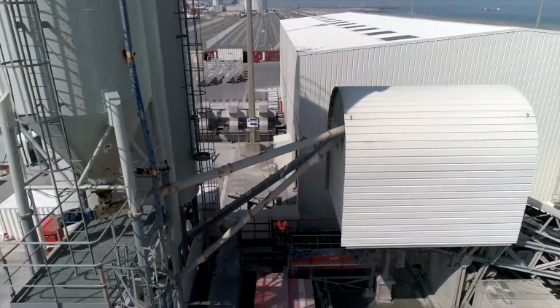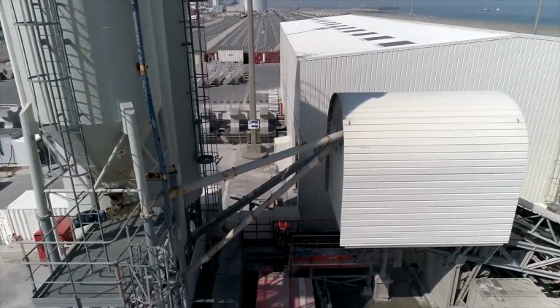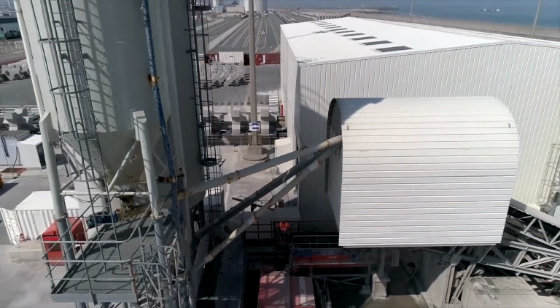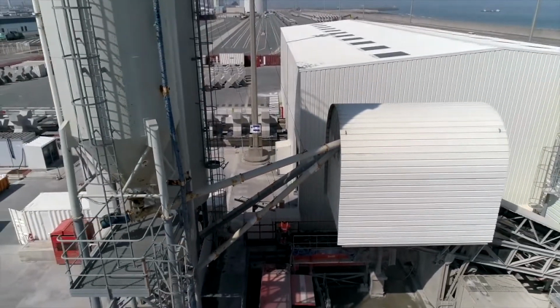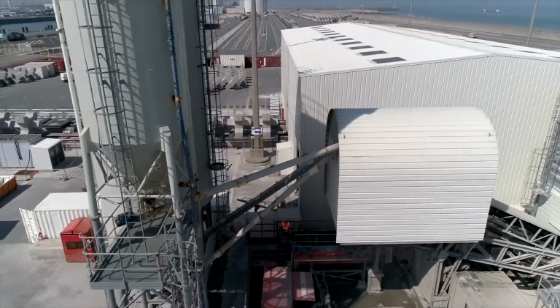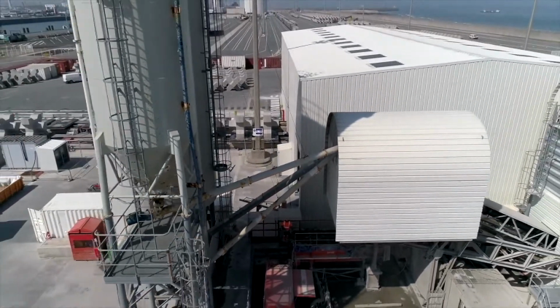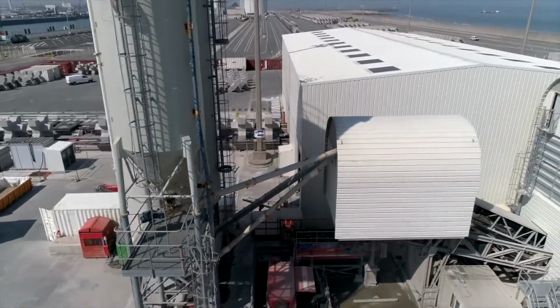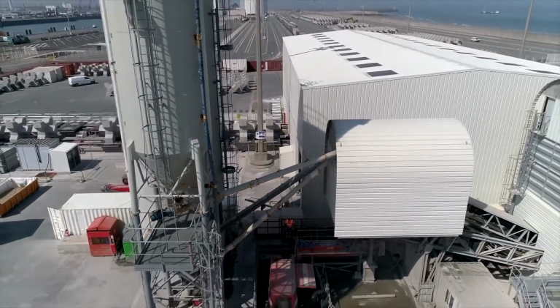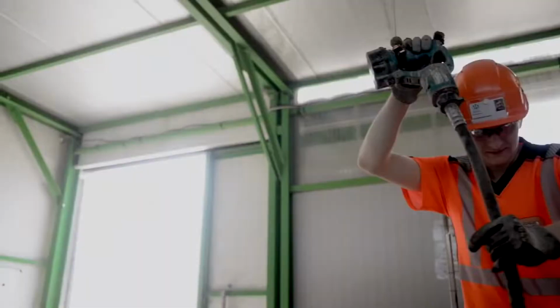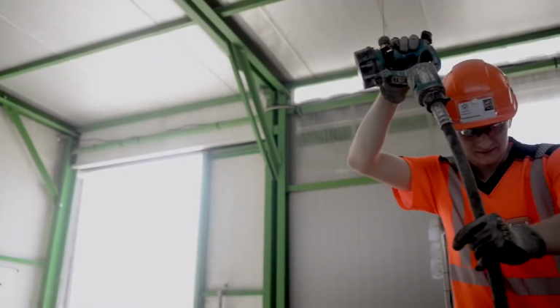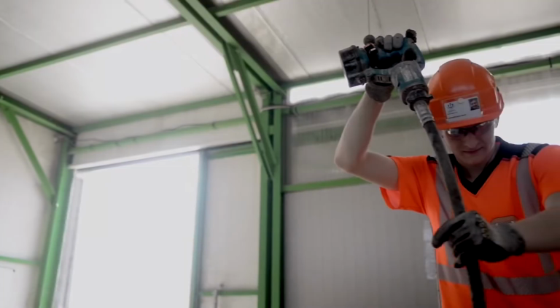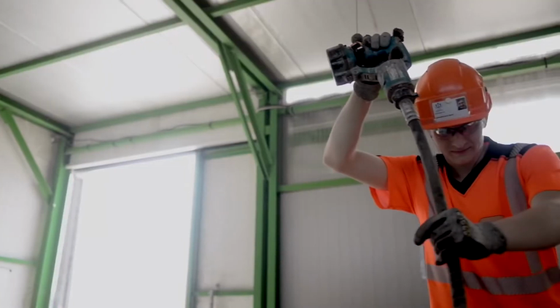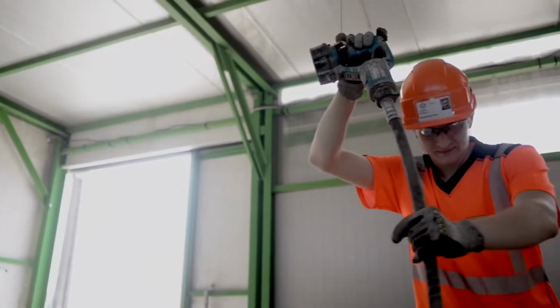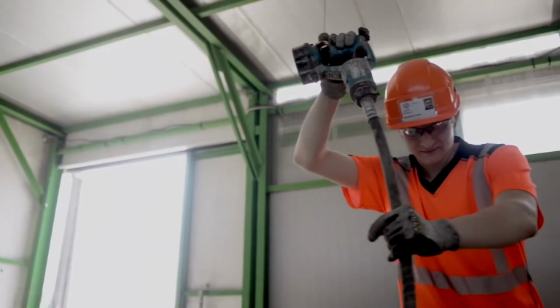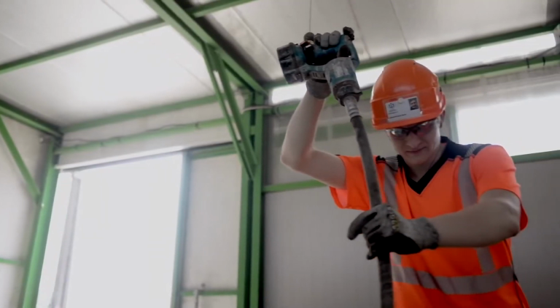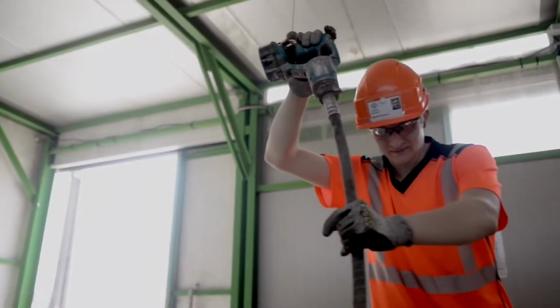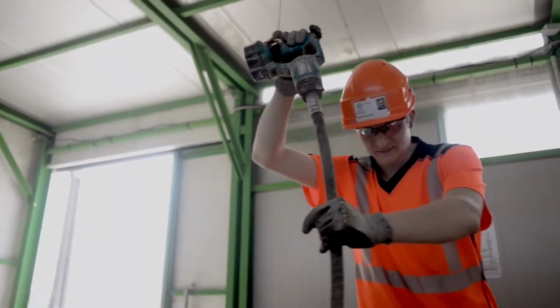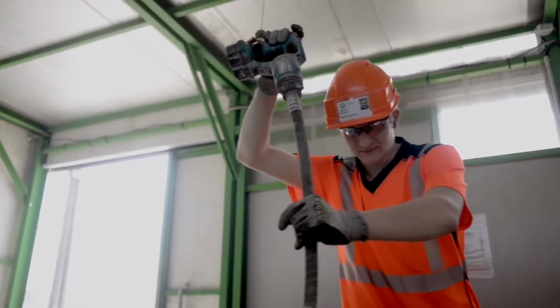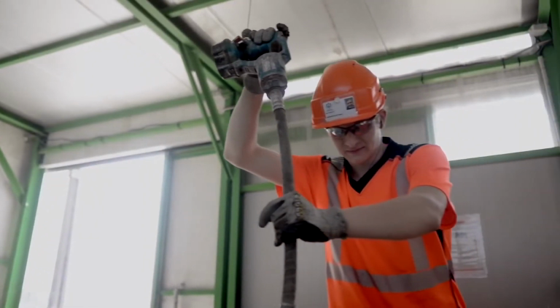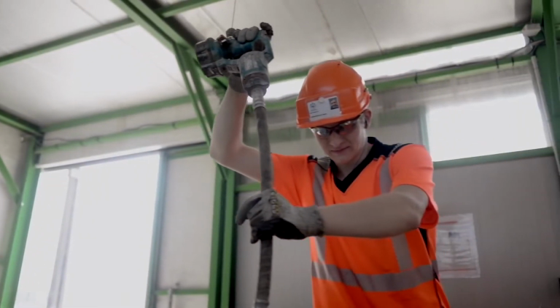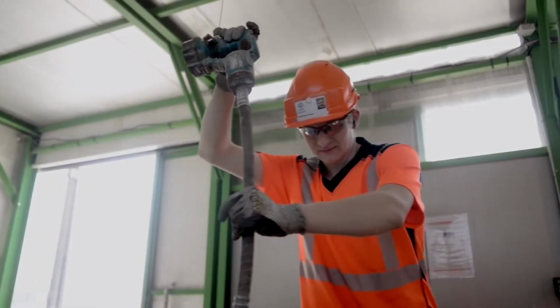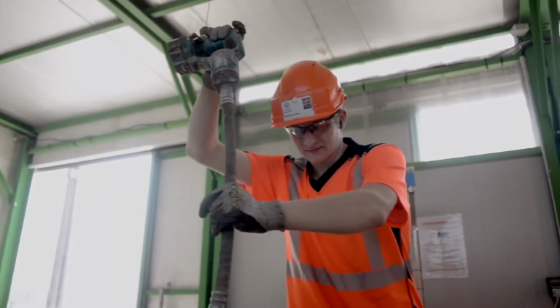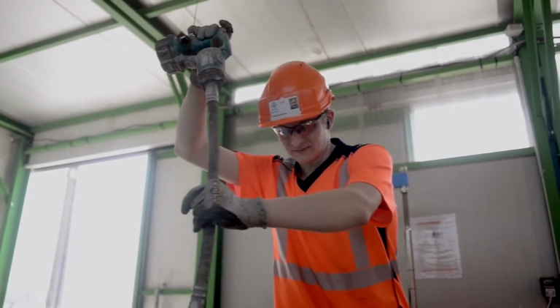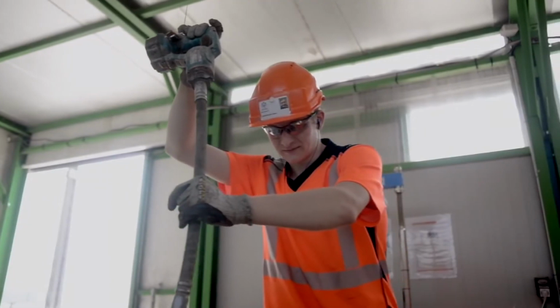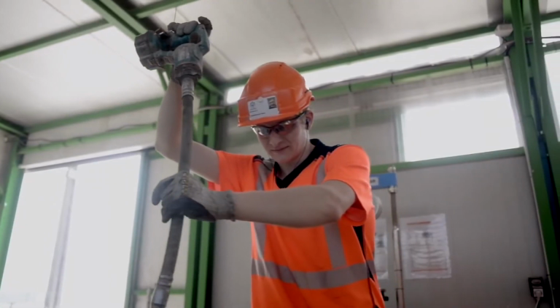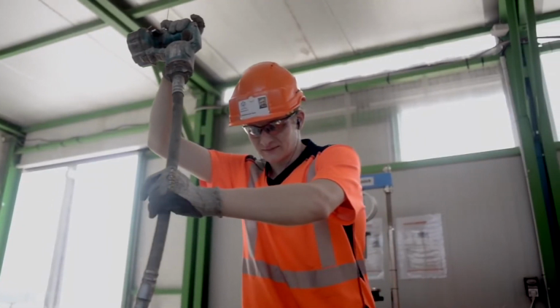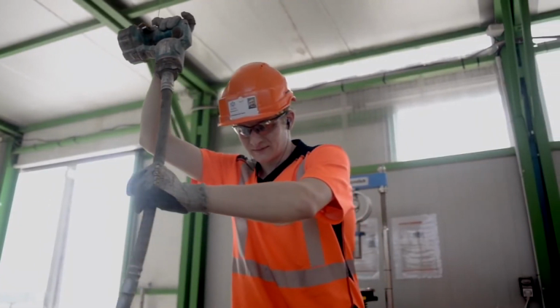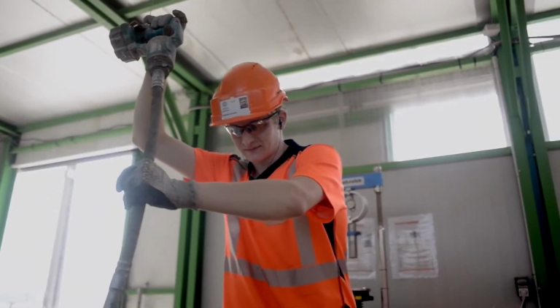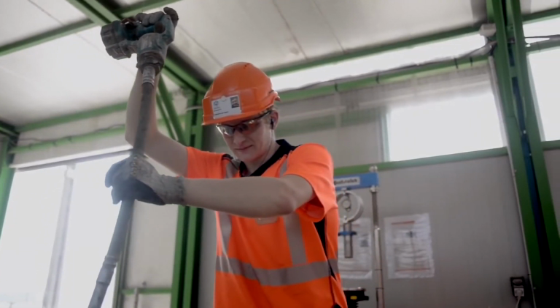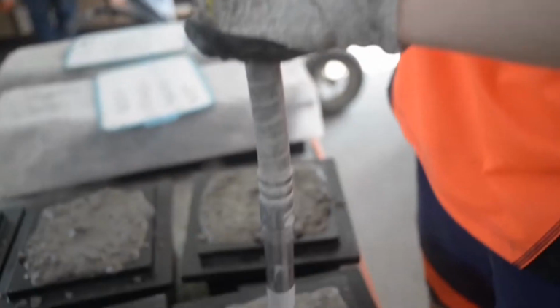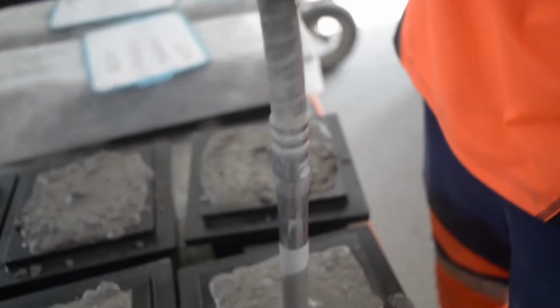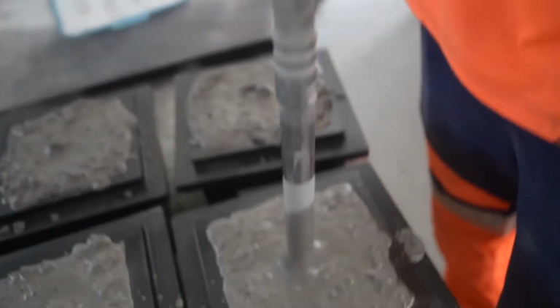Samples of fresh concrete are then analyzed in the laboratory. Its properties are checked to ensure perfect quality and traceability.